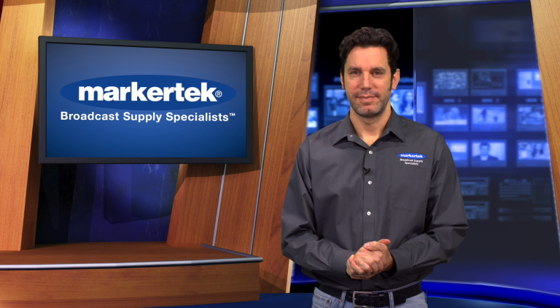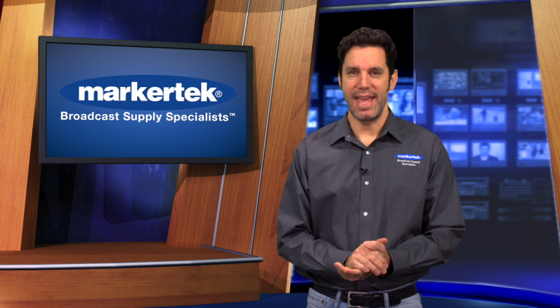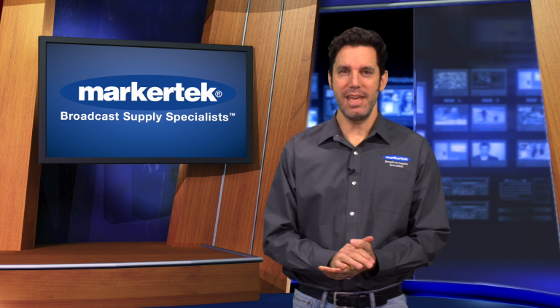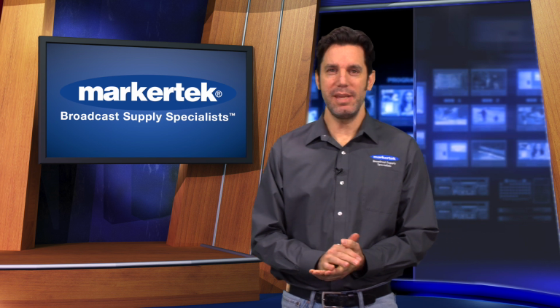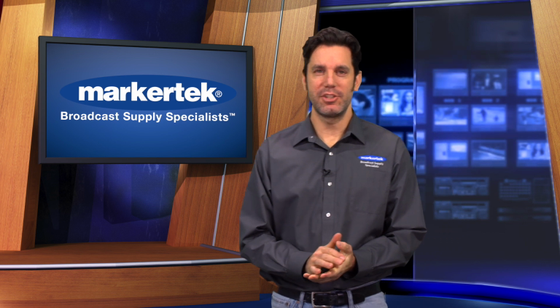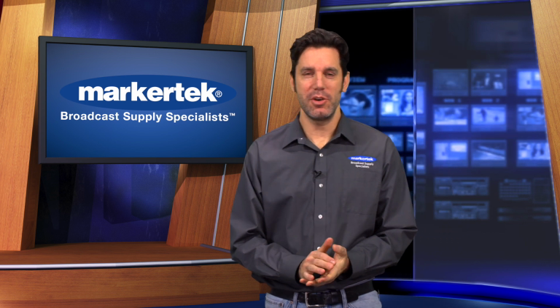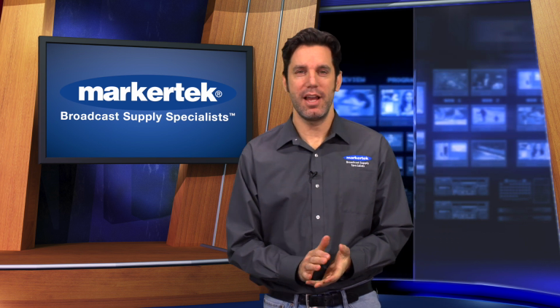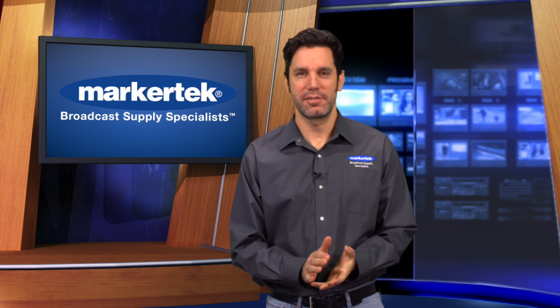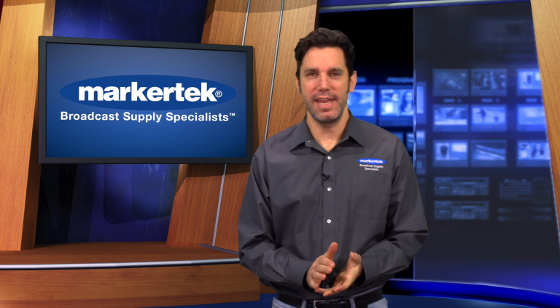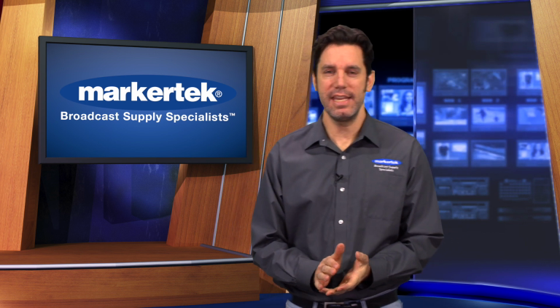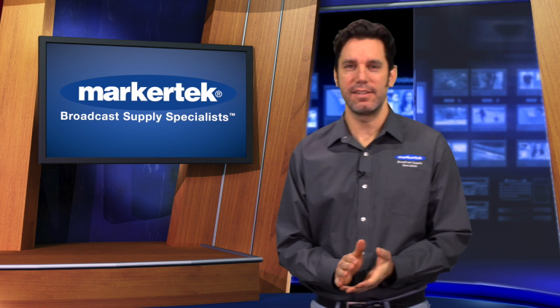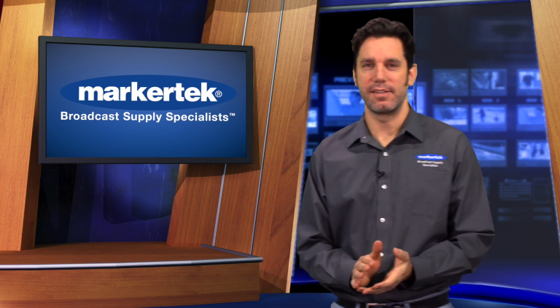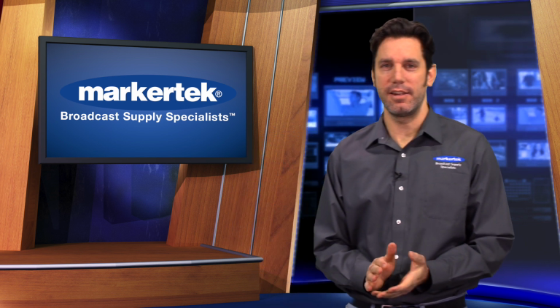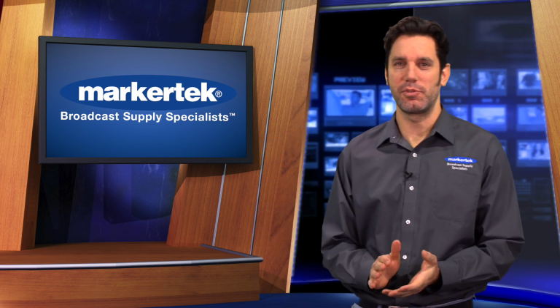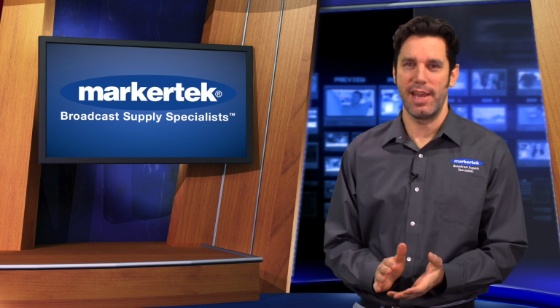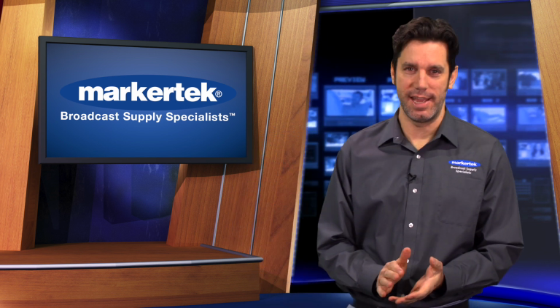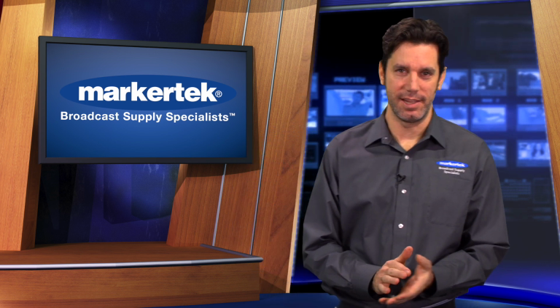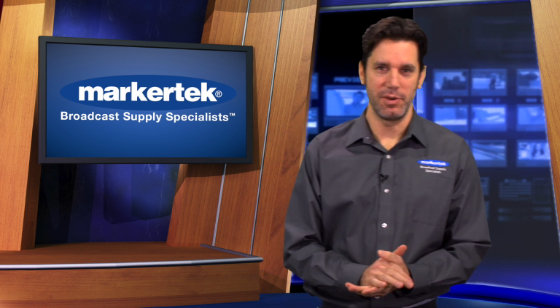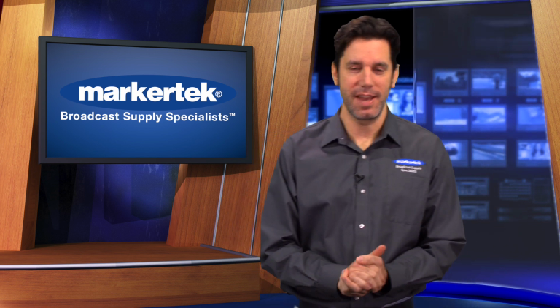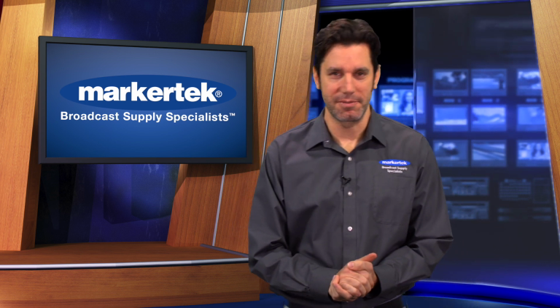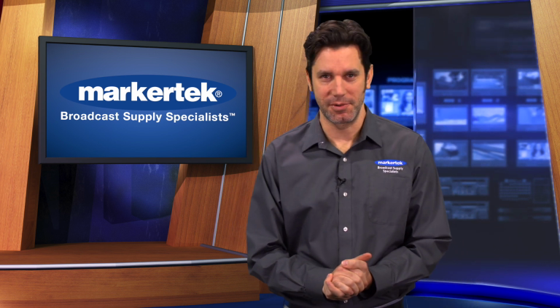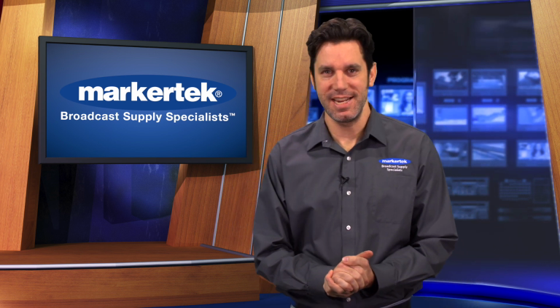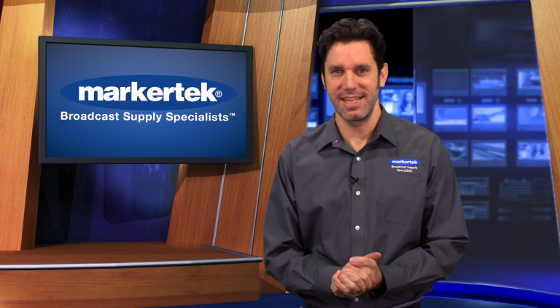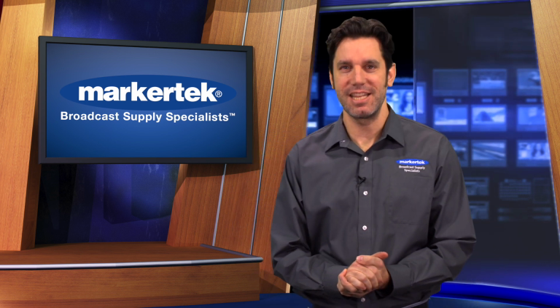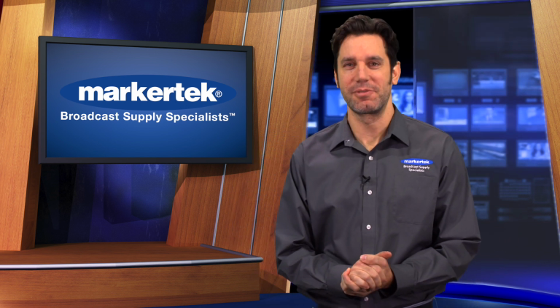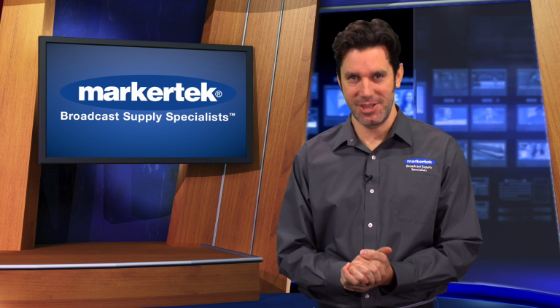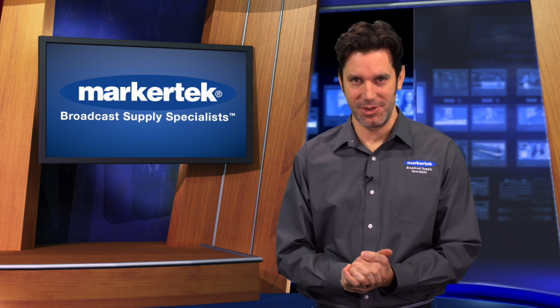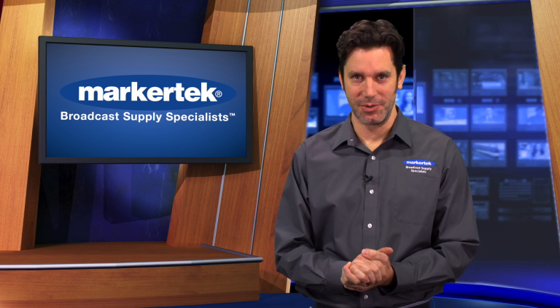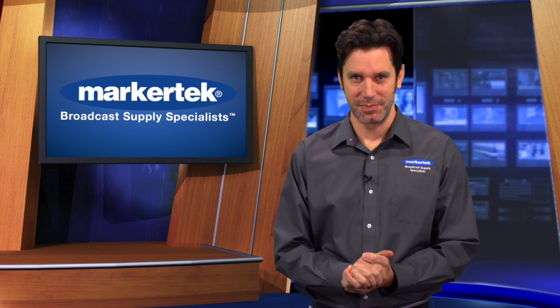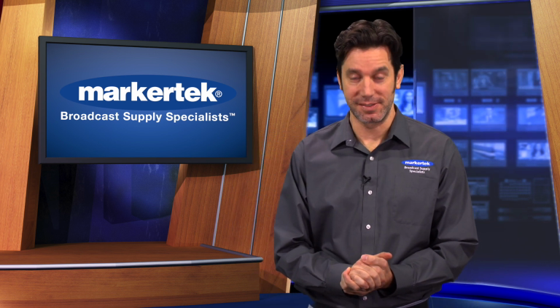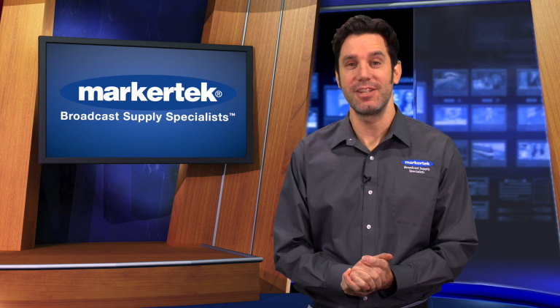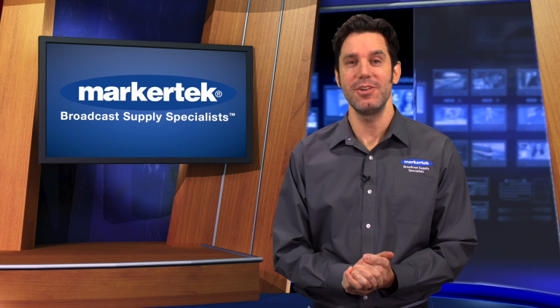NAB Show Las Vegas is on its way, and we've got free tickets for you. Stay tuned.